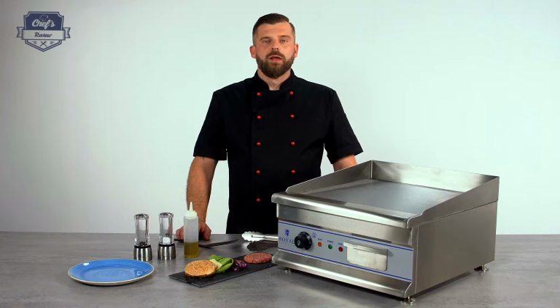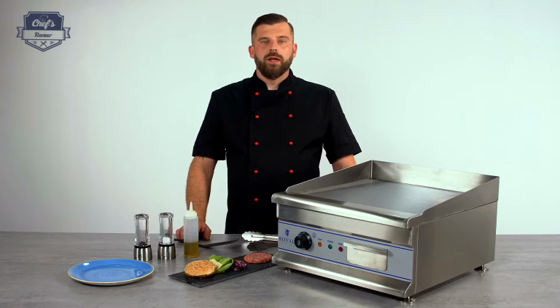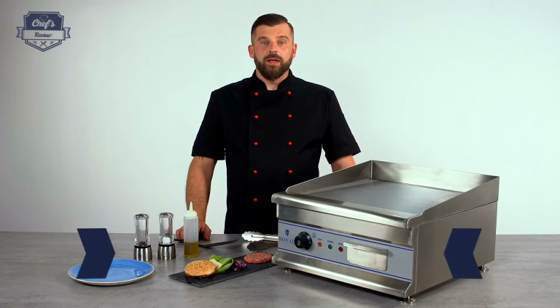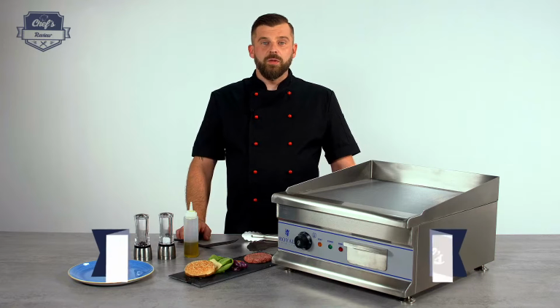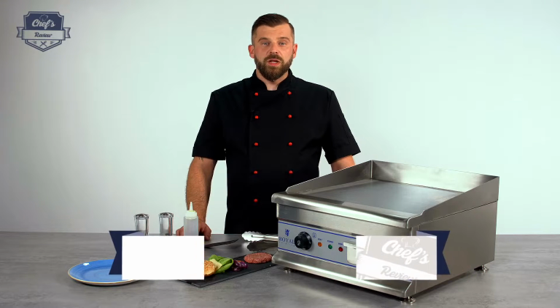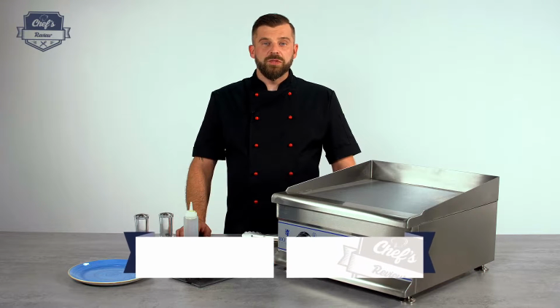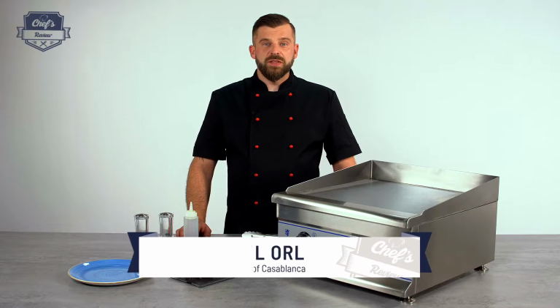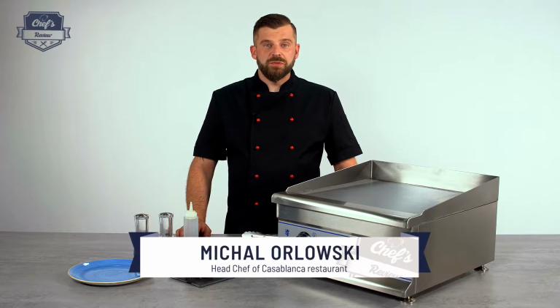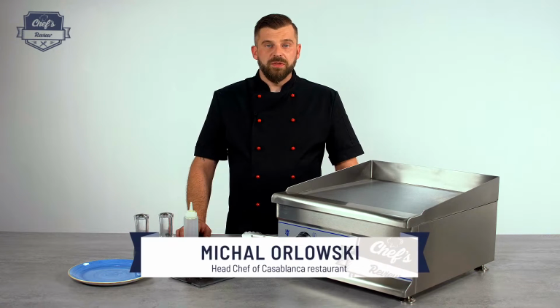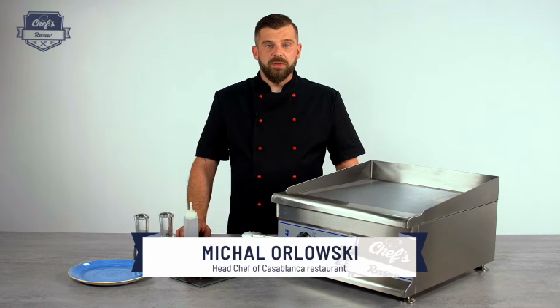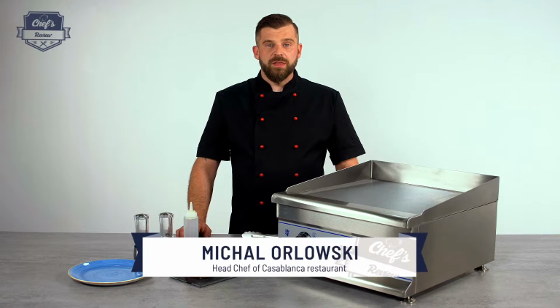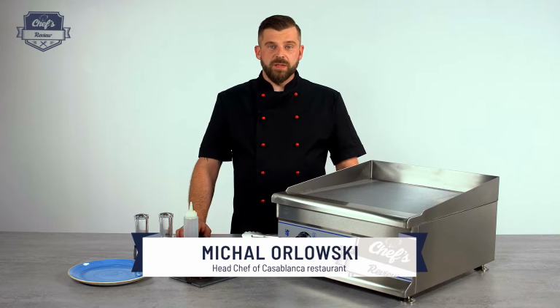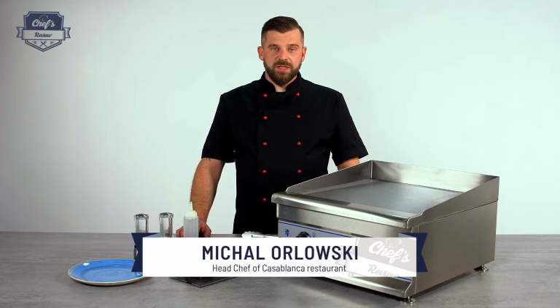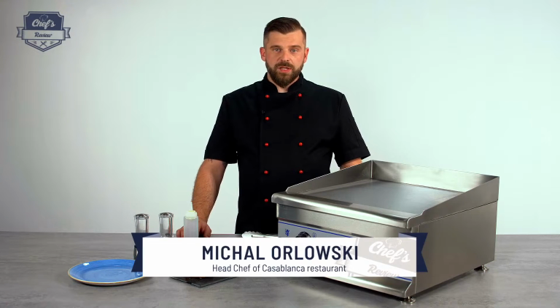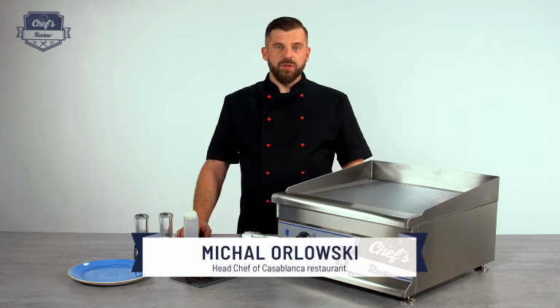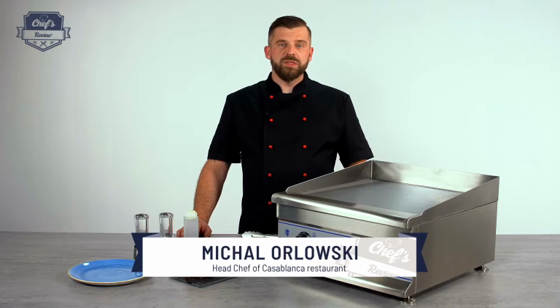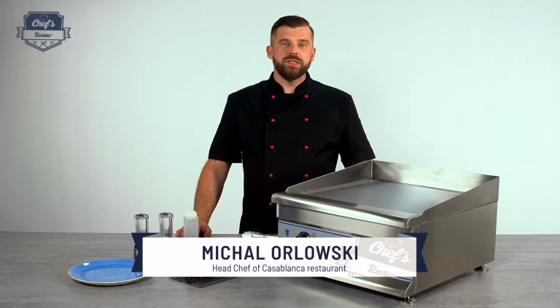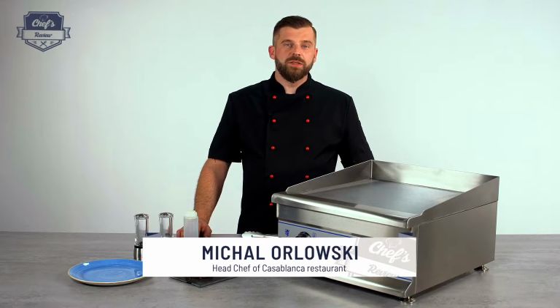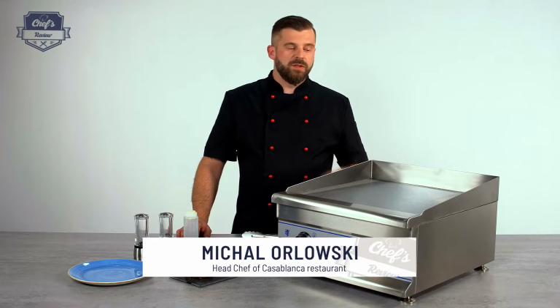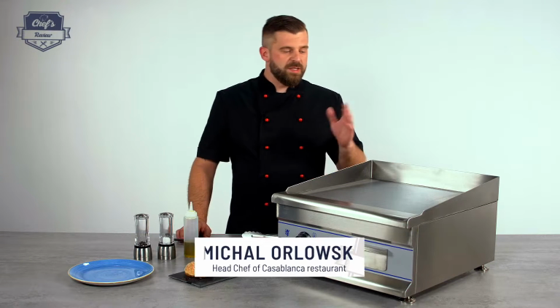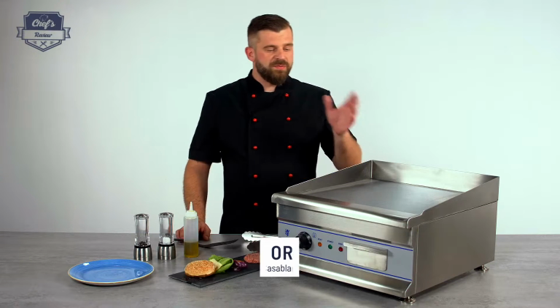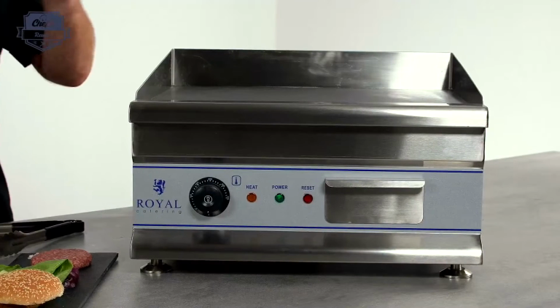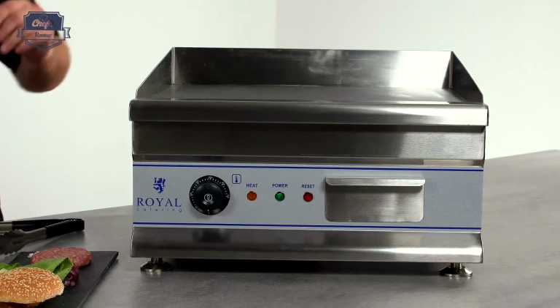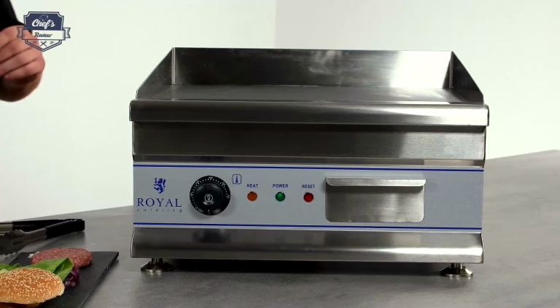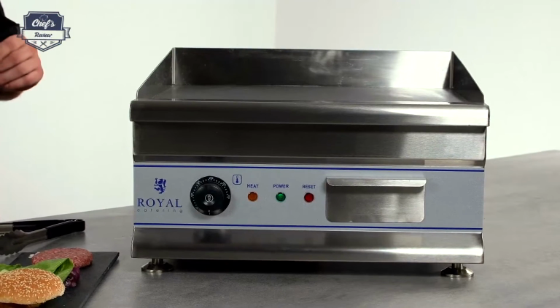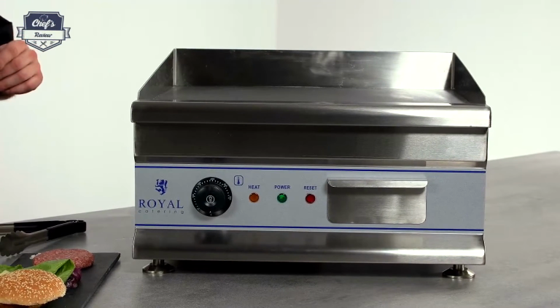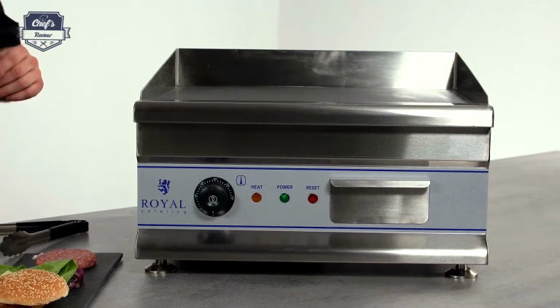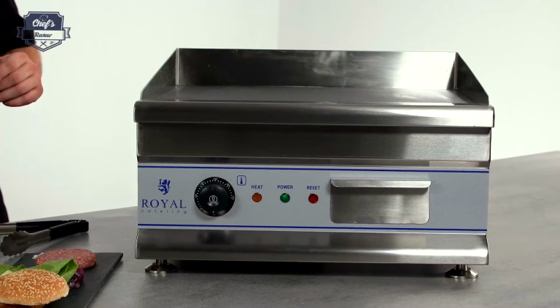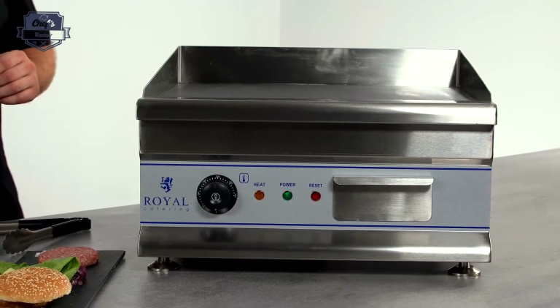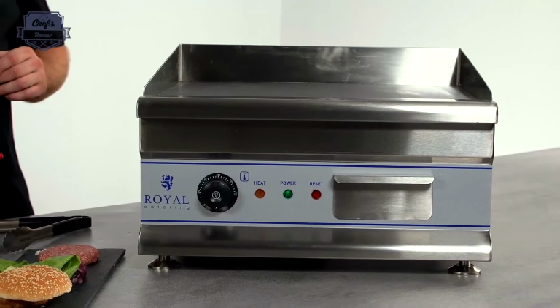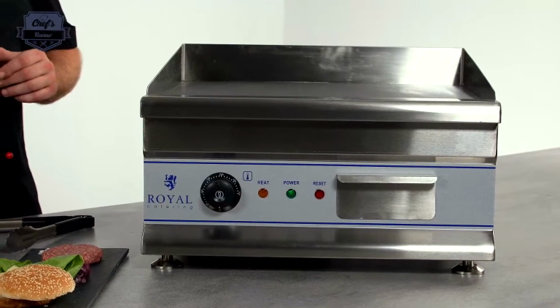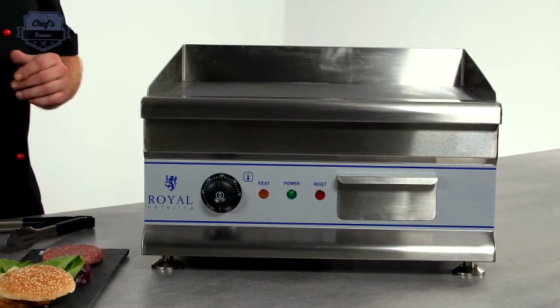Hi and welcome to ChefsReview. In this episode I want to present to you this flat top grill from Royal Catering.